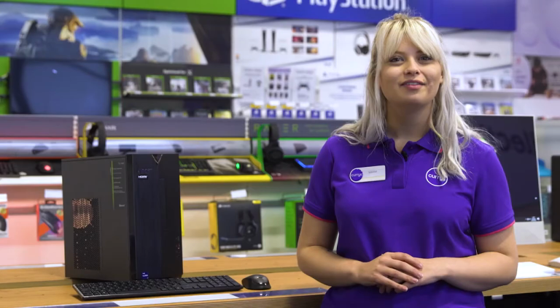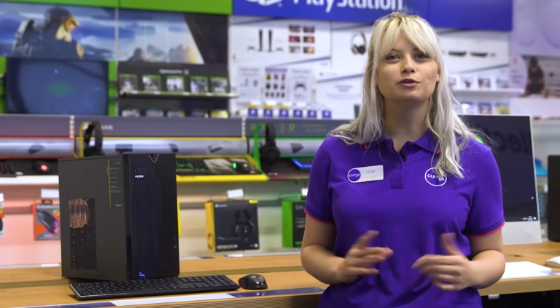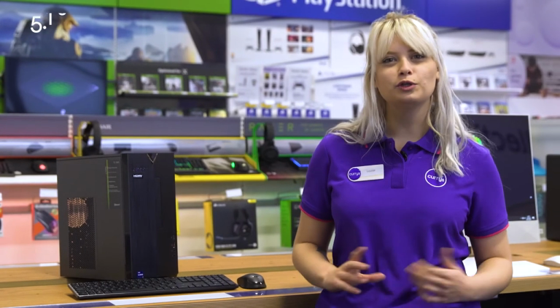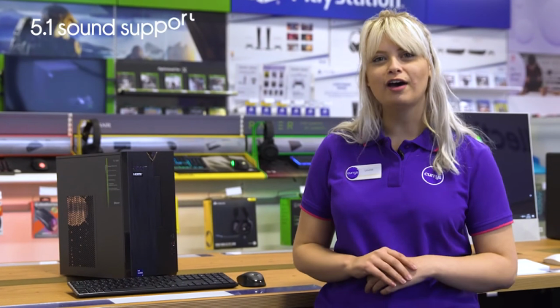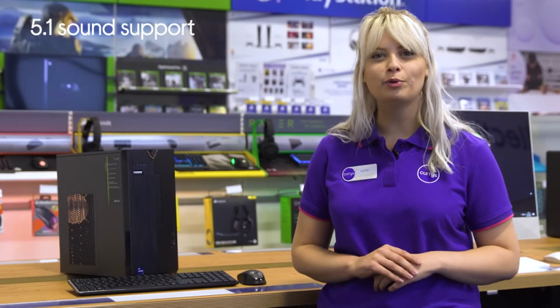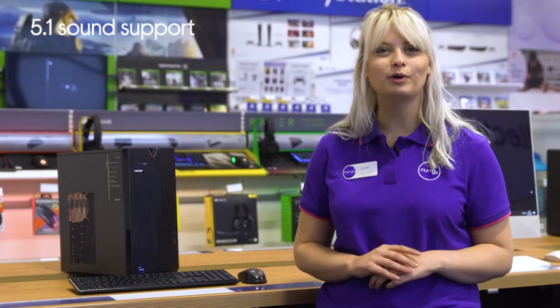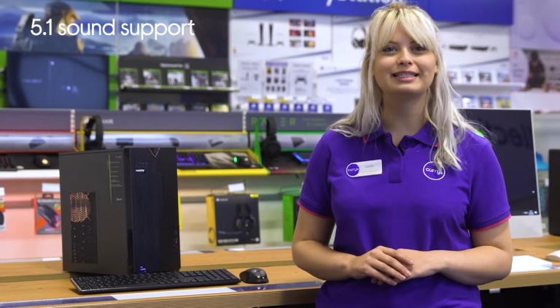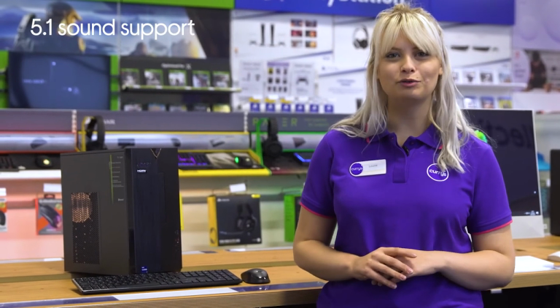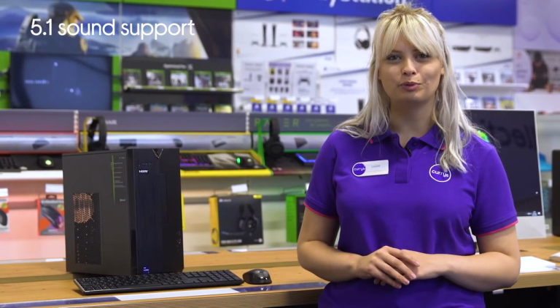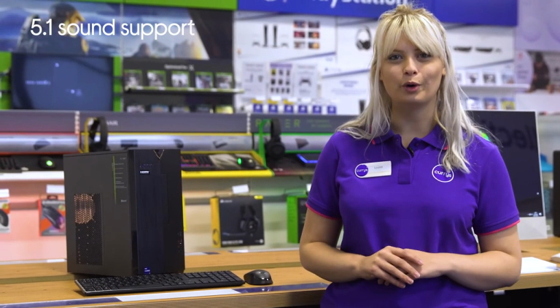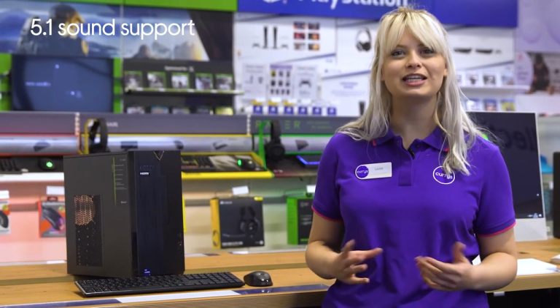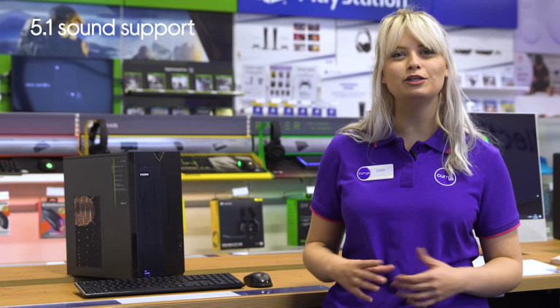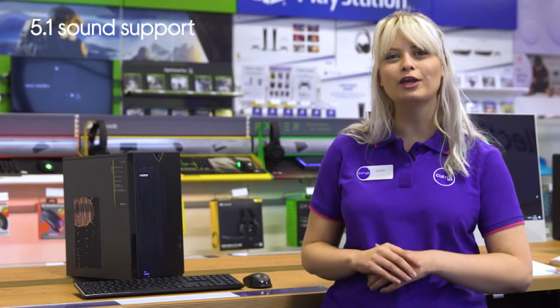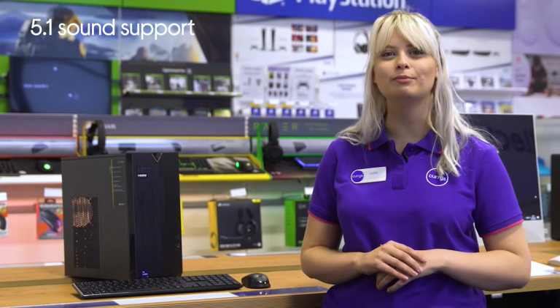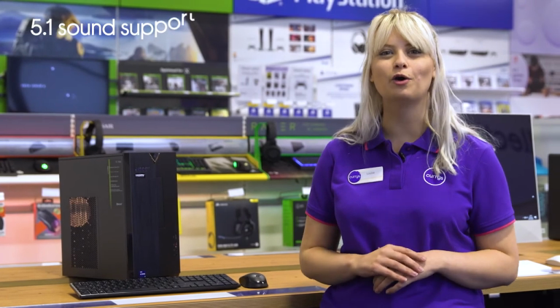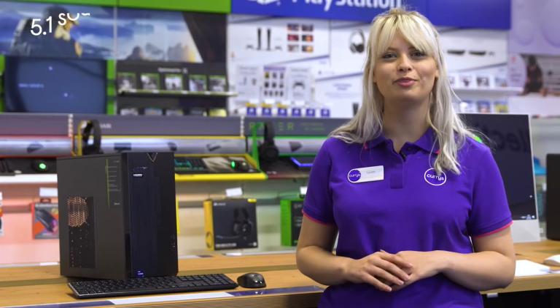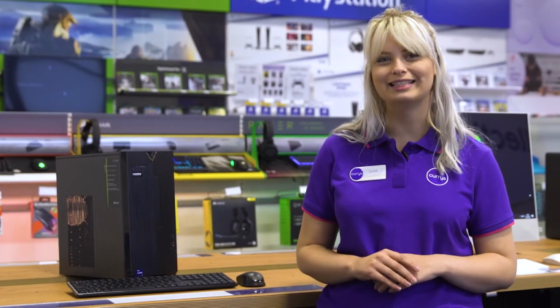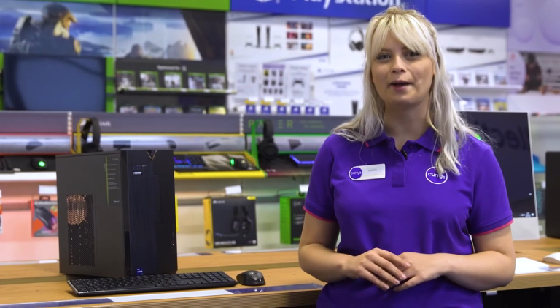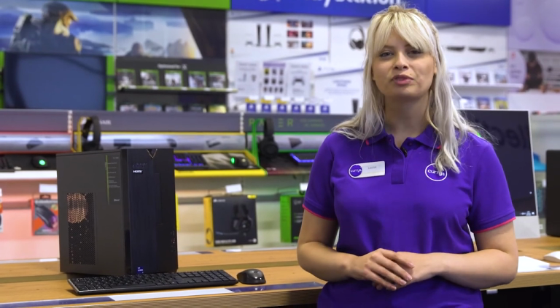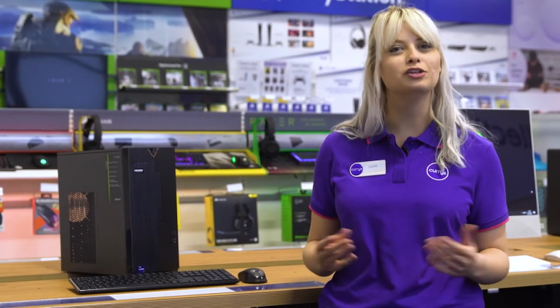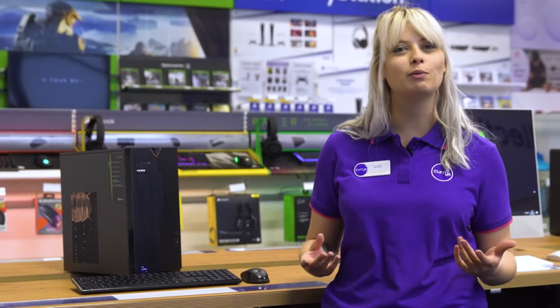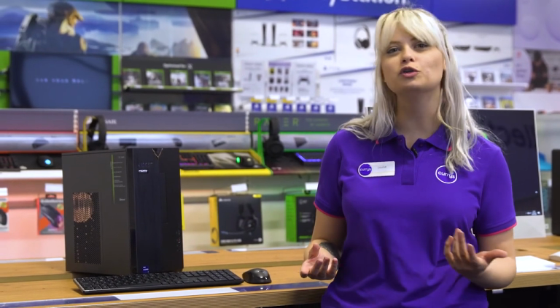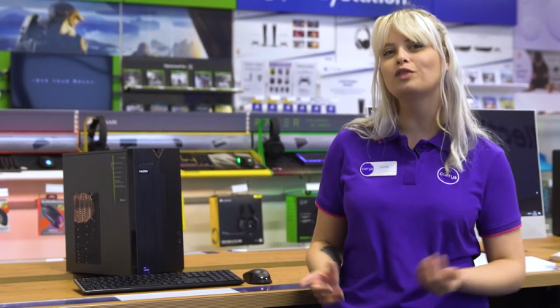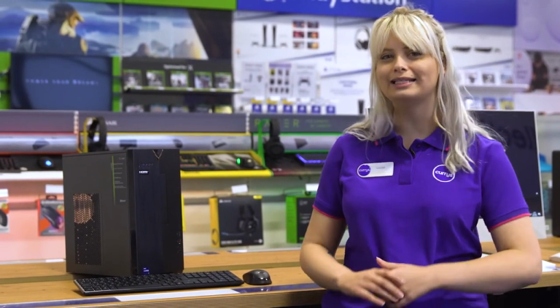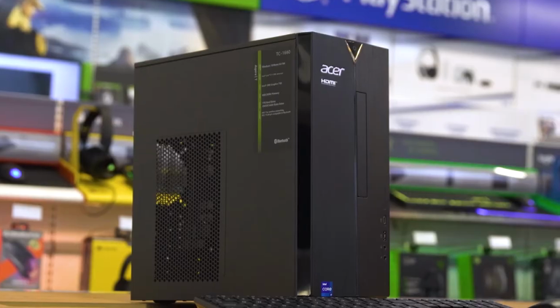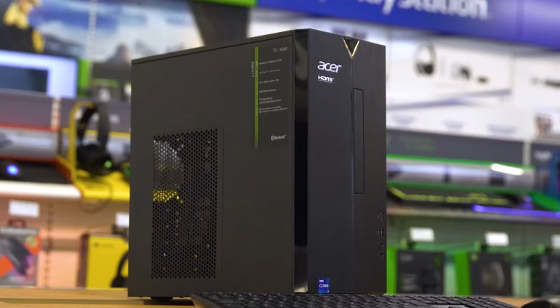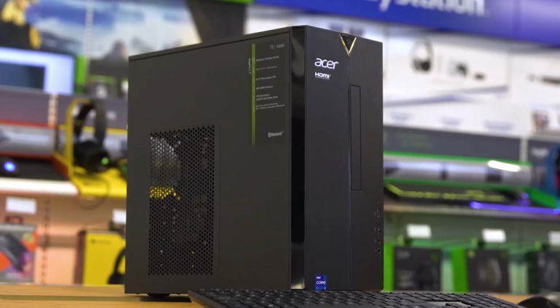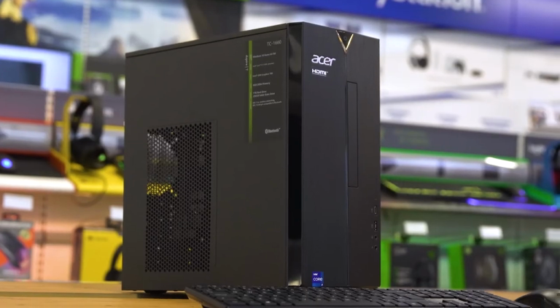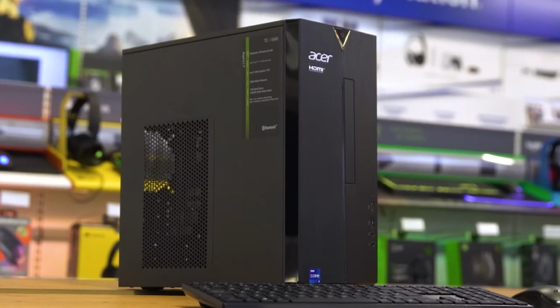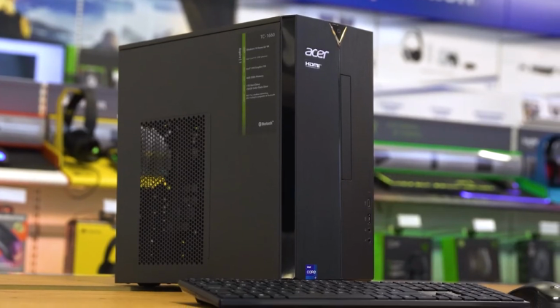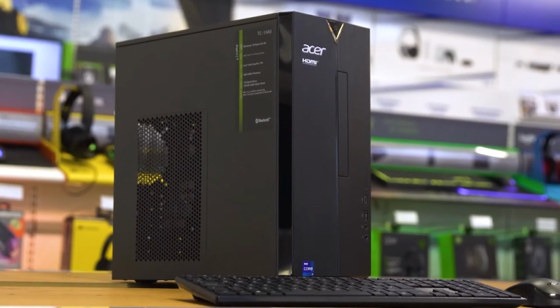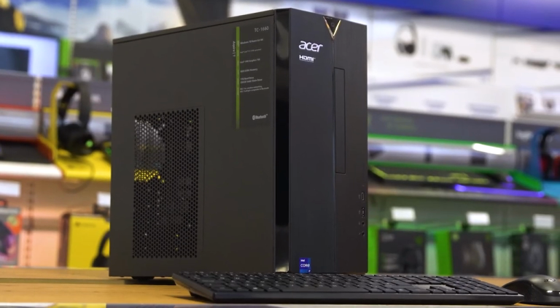There's also 5.1 sound support, which lets you hook it up to your home theater and enjoy watching all the latest movies, just like you were at the cinema.